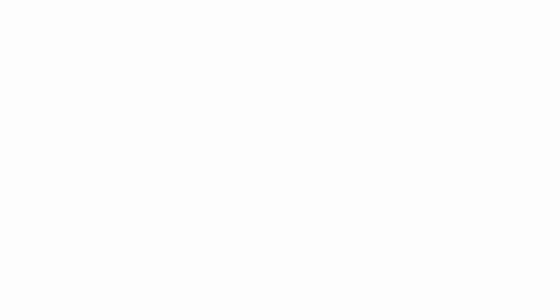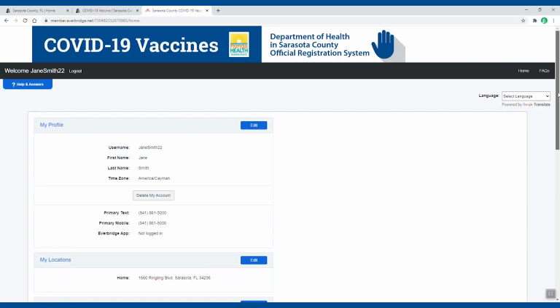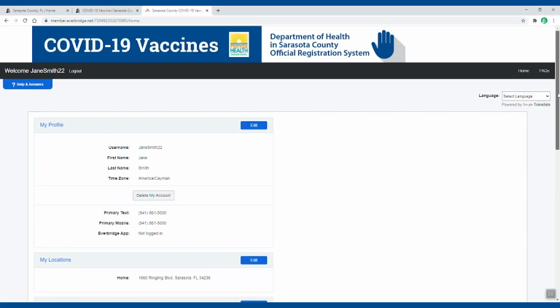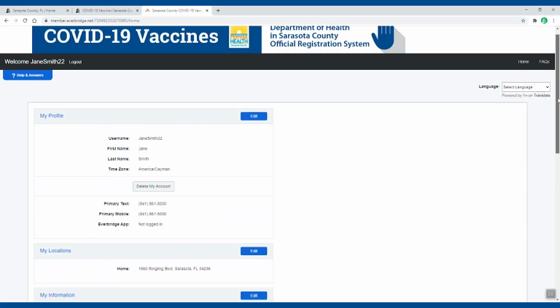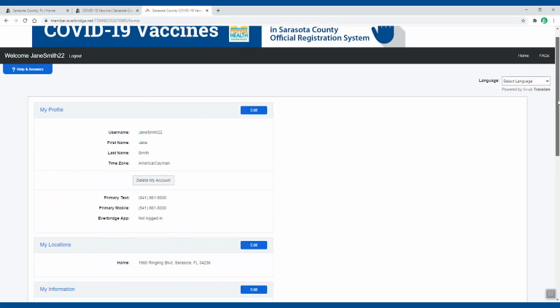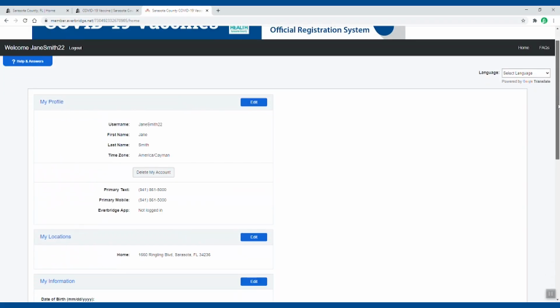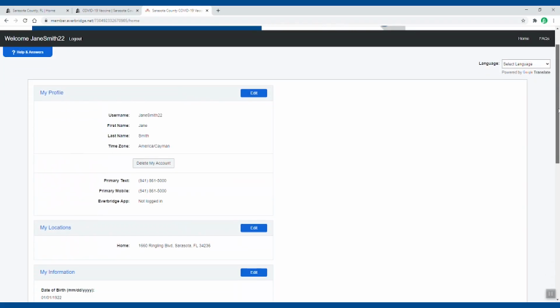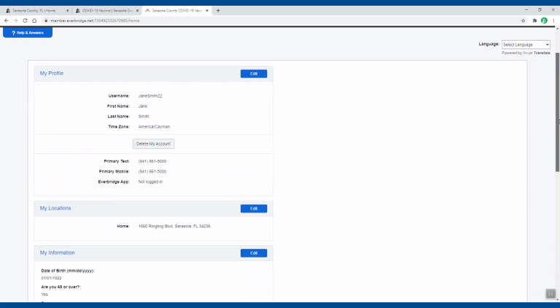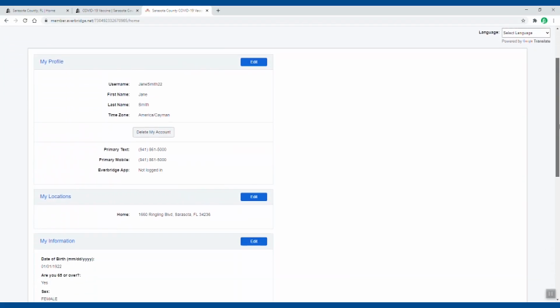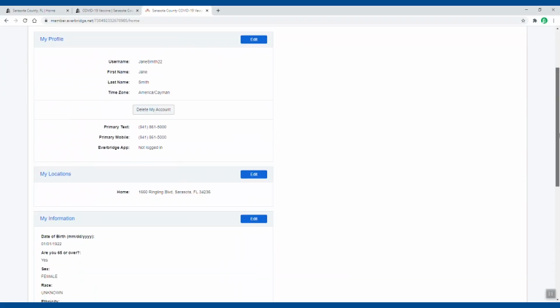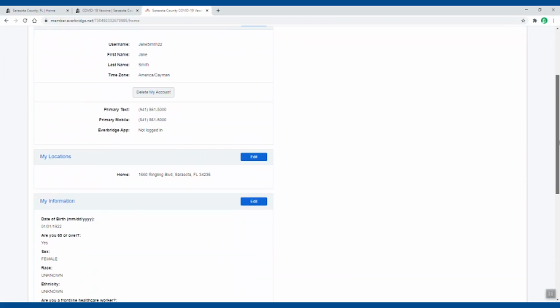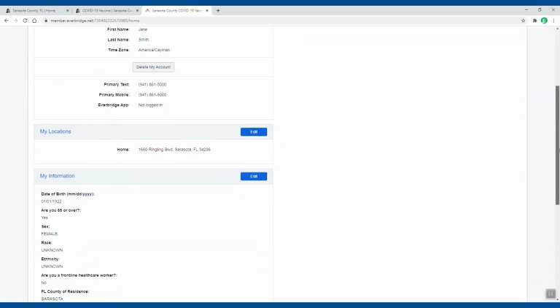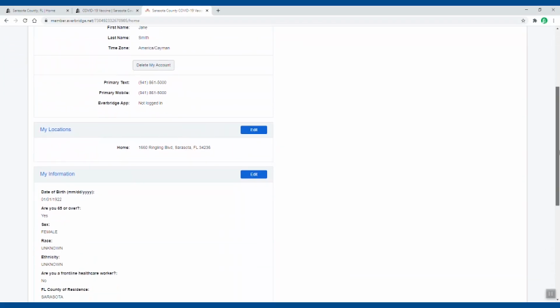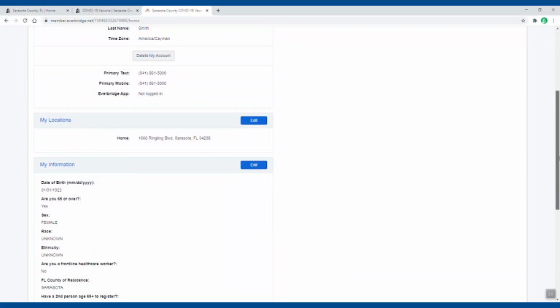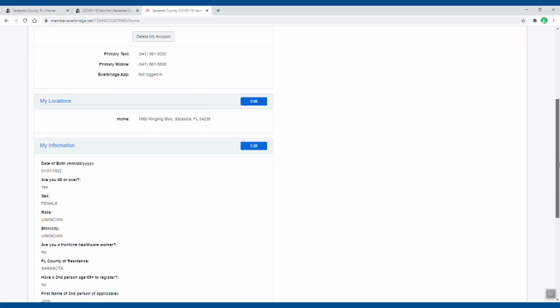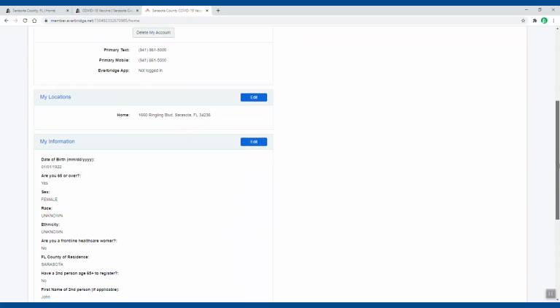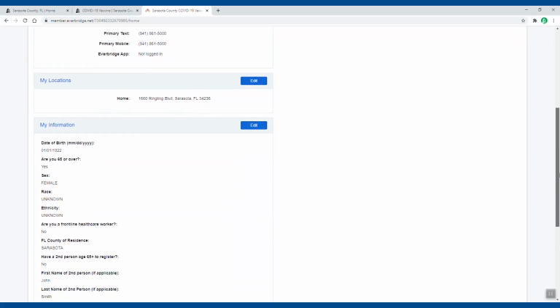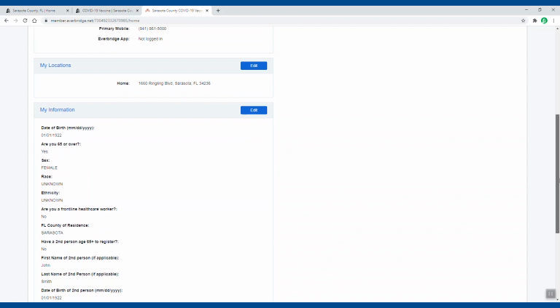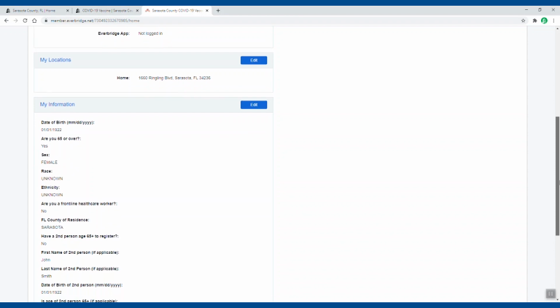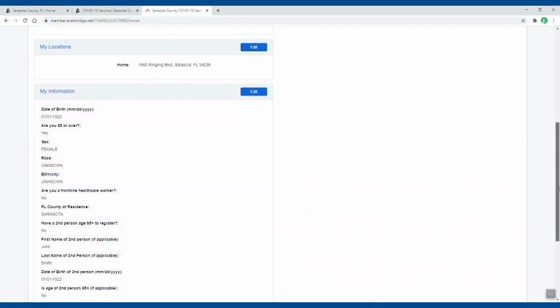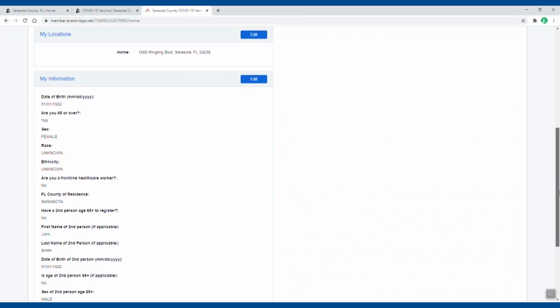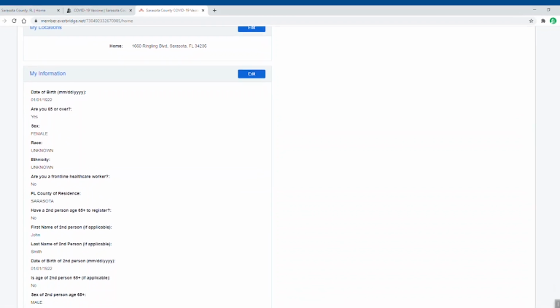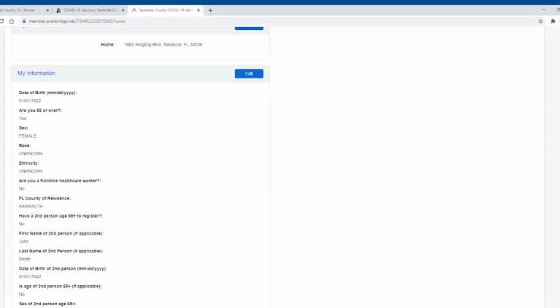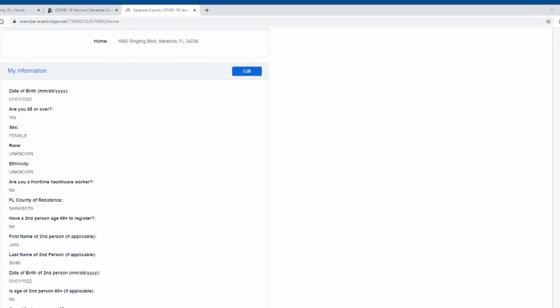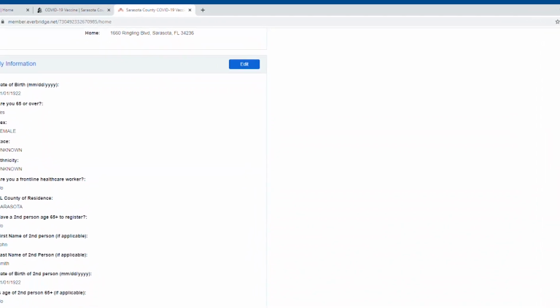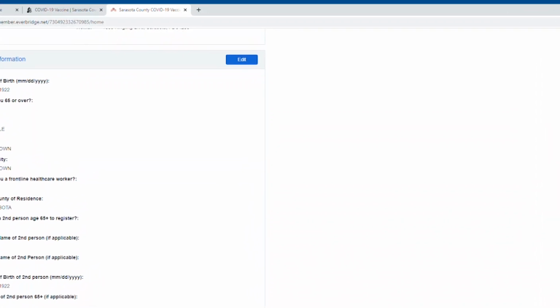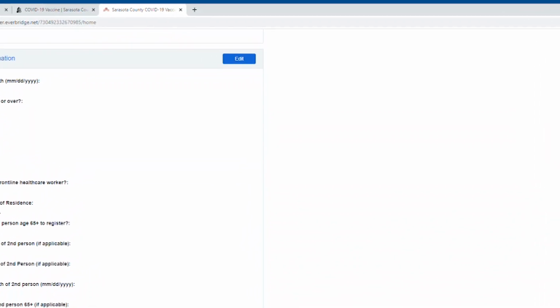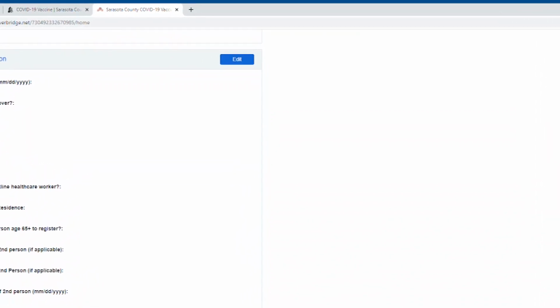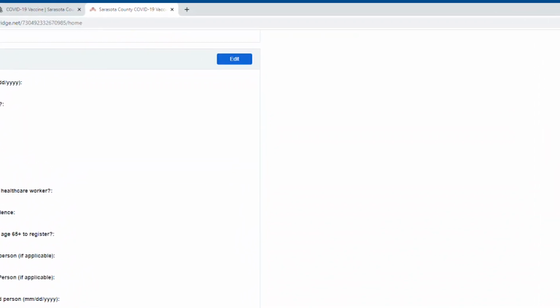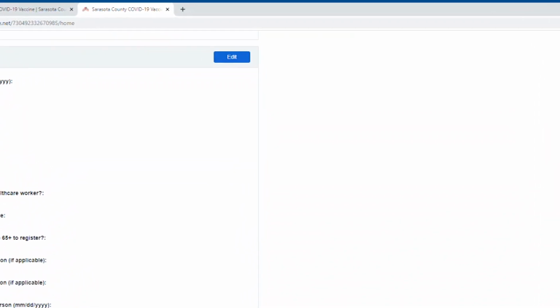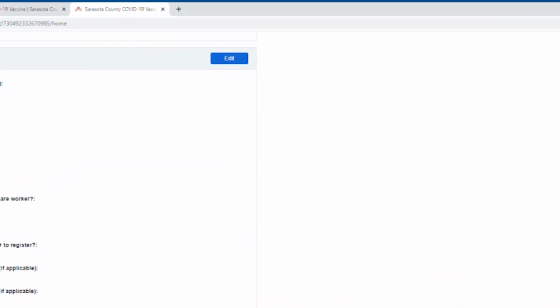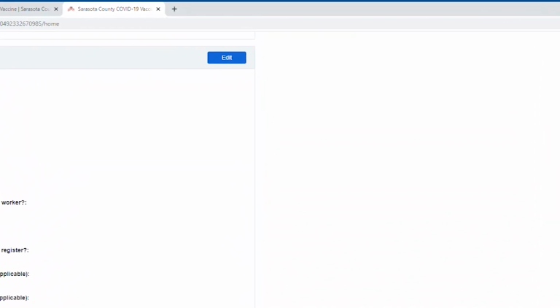Once you've logged in, you can review your information and make updates or changes by clicking the blue edit buttons.